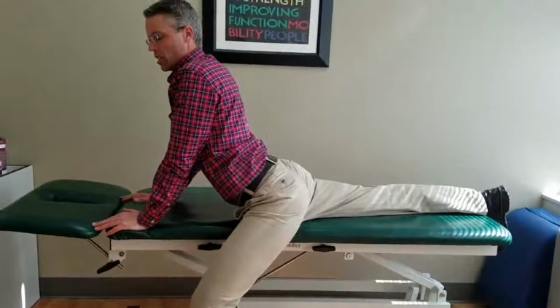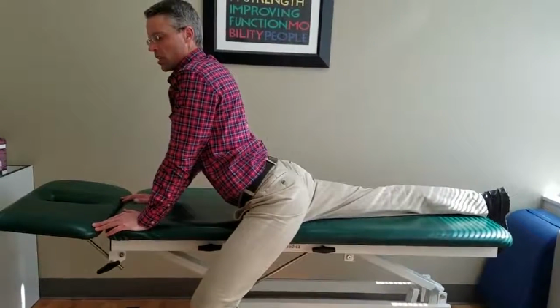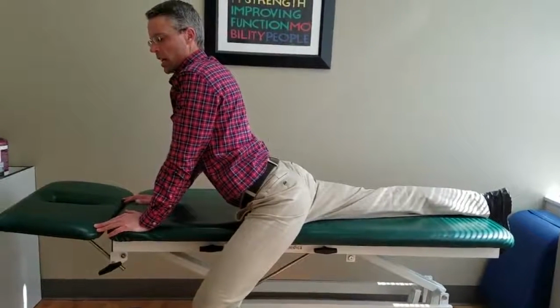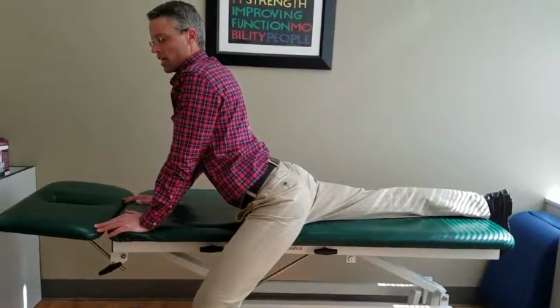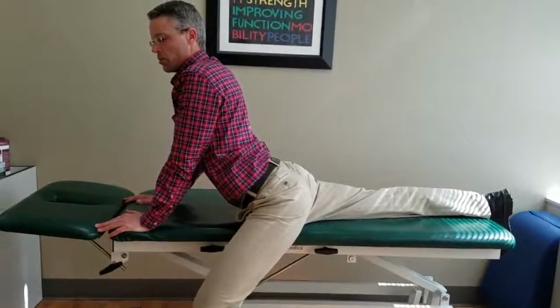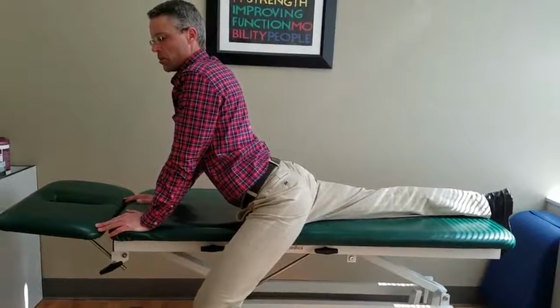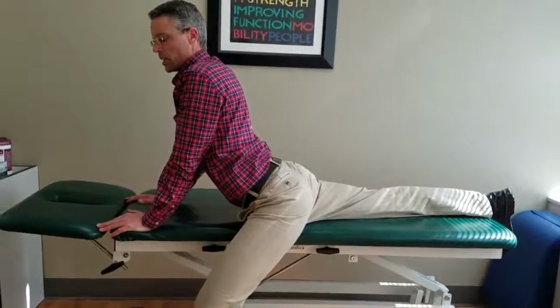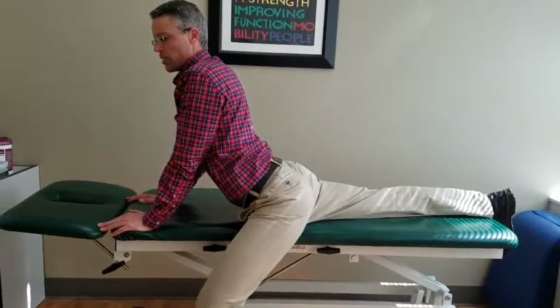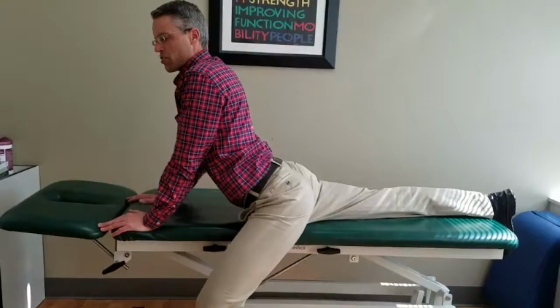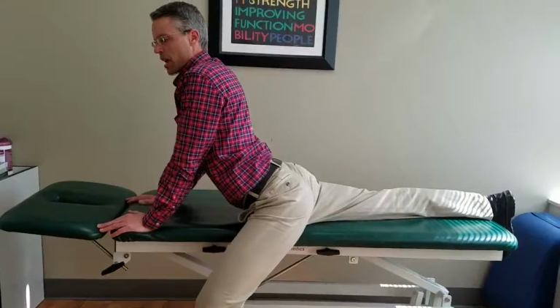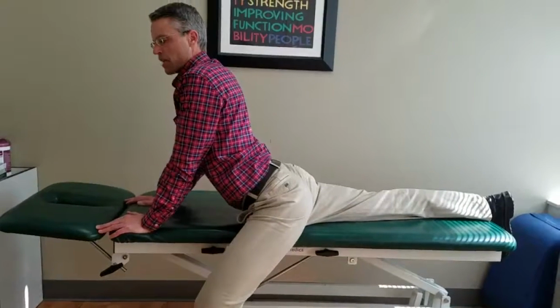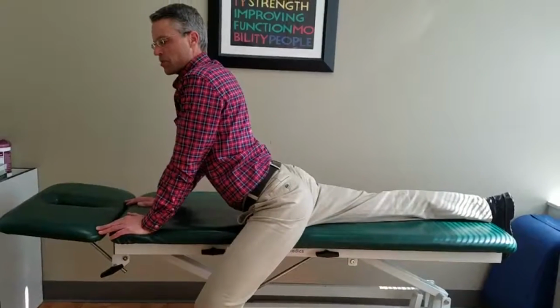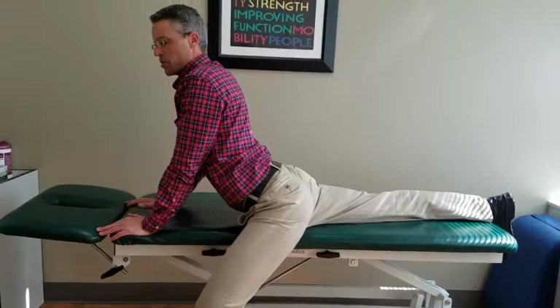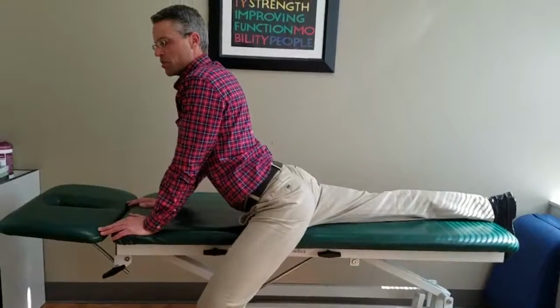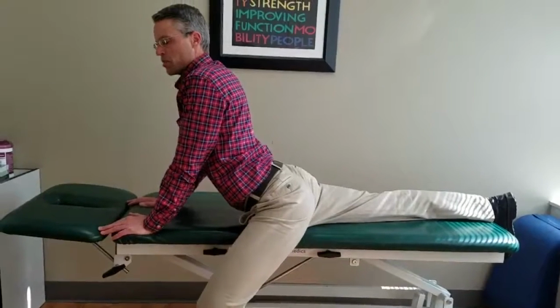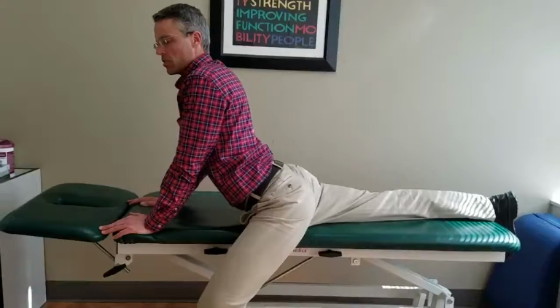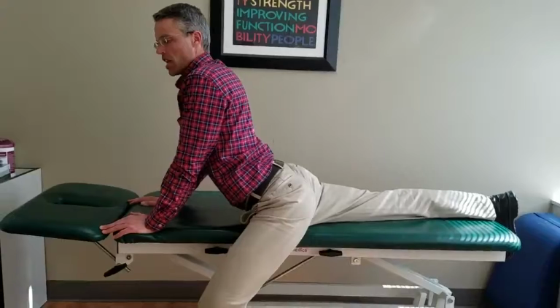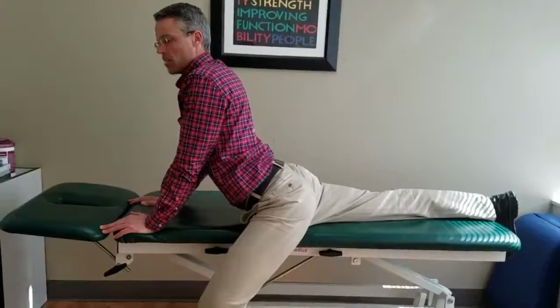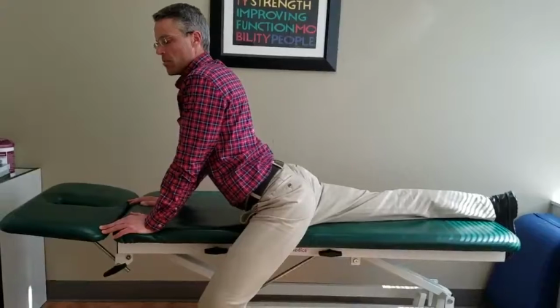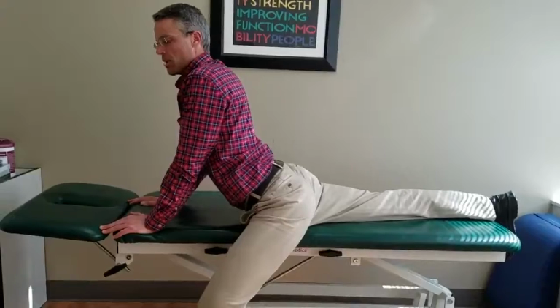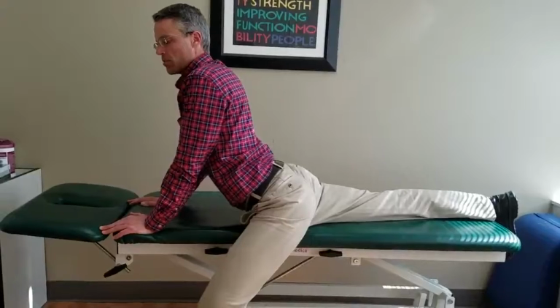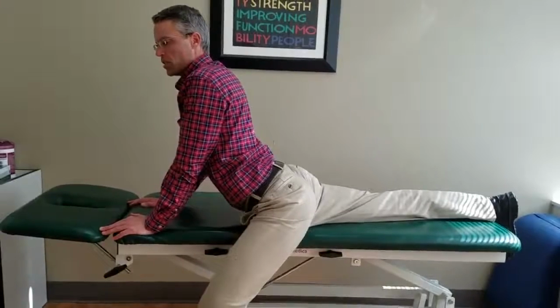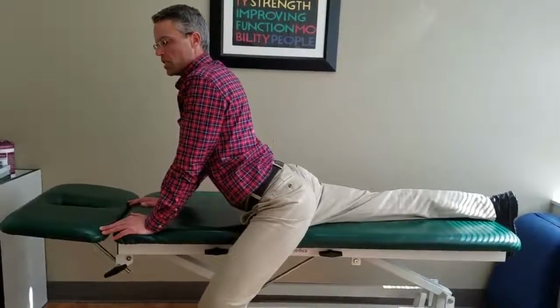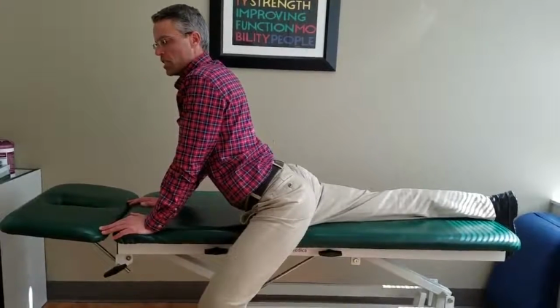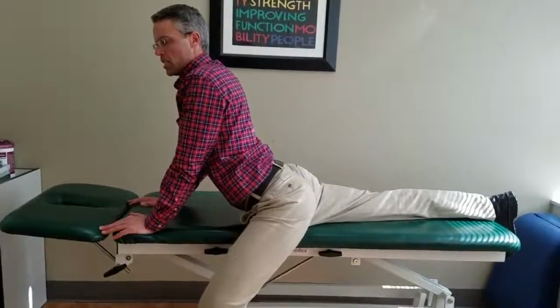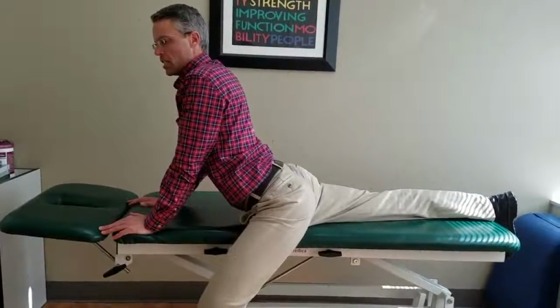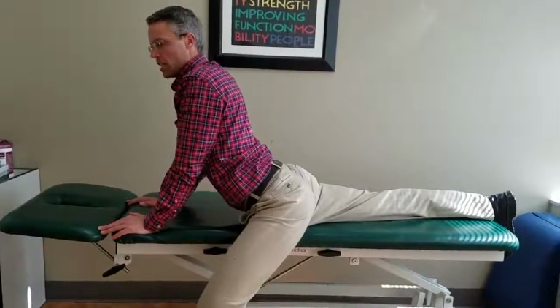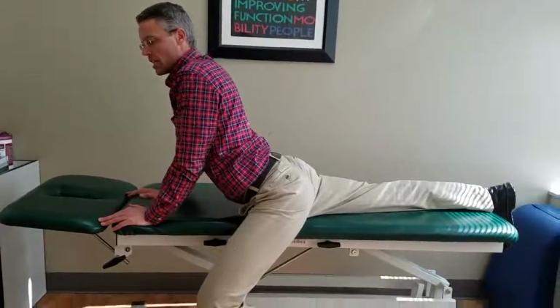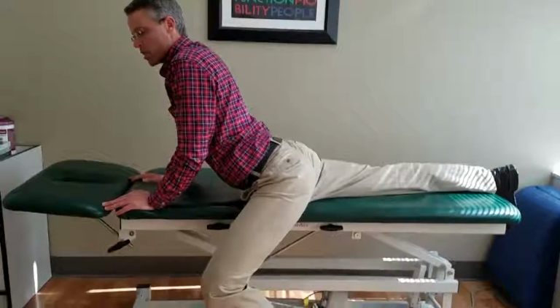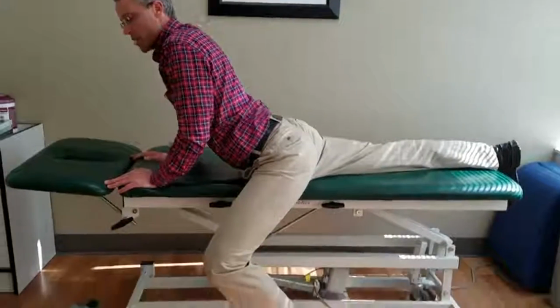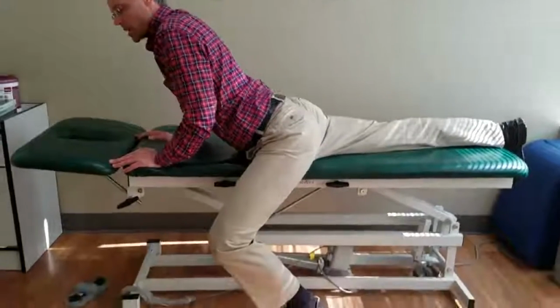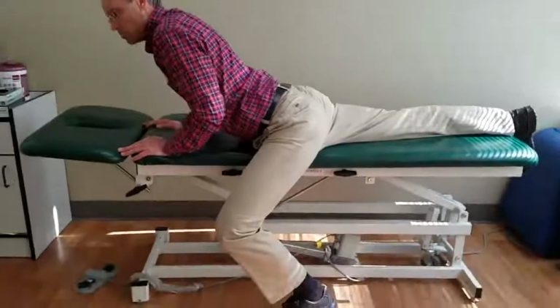You'll lock the elbows and allow your back and hips to sag to the bed or floor, and then you'll bring it back down.